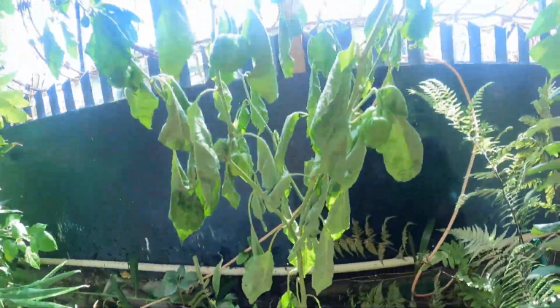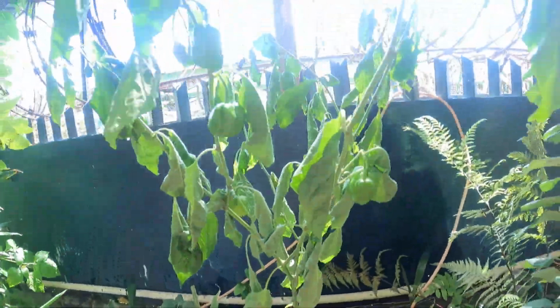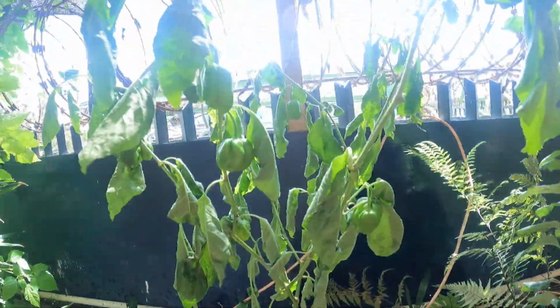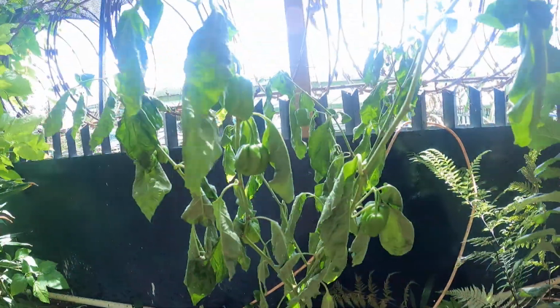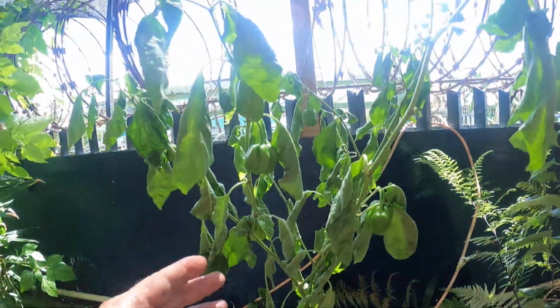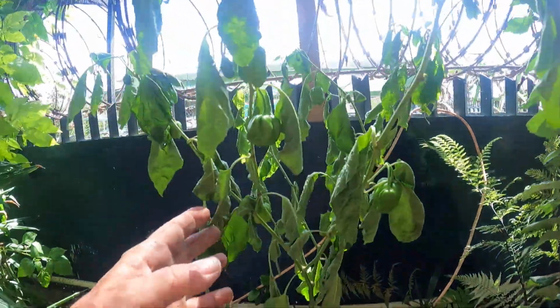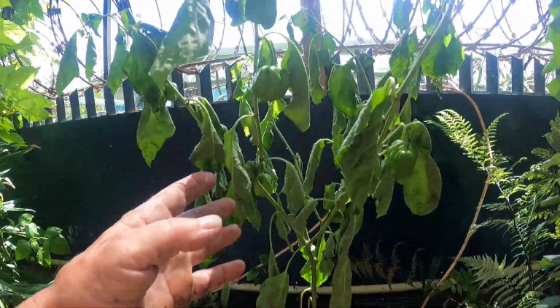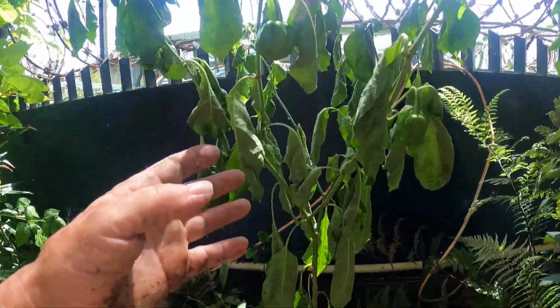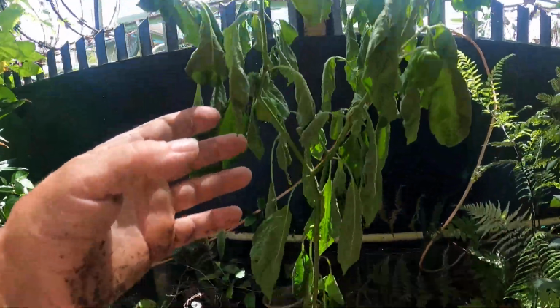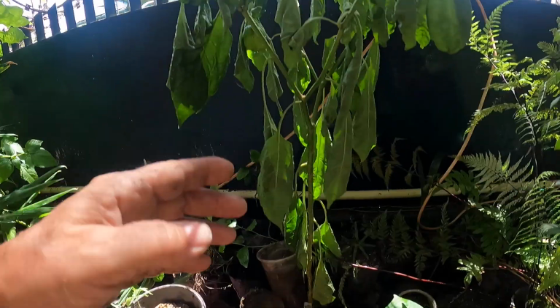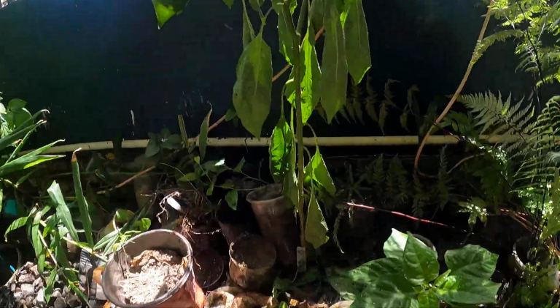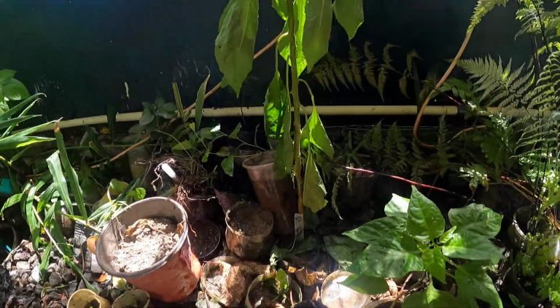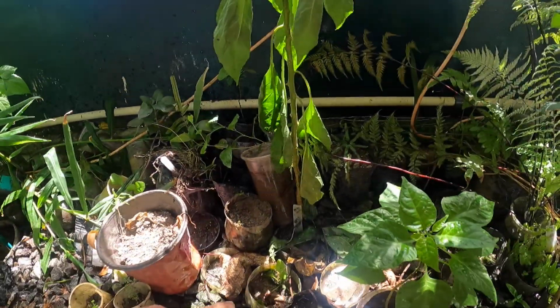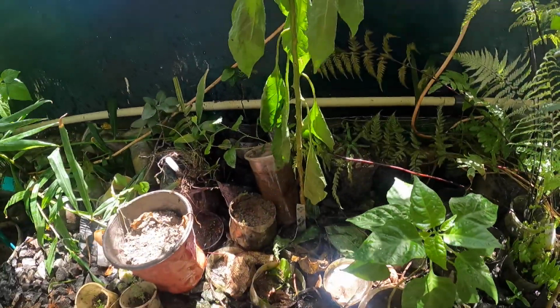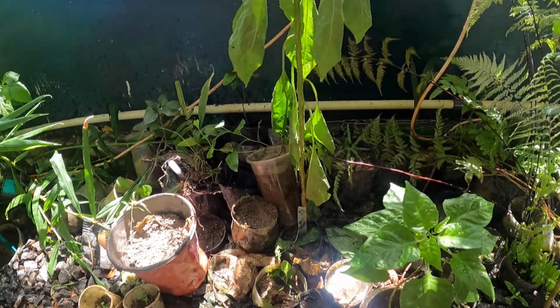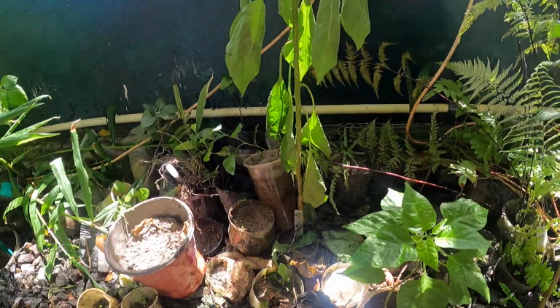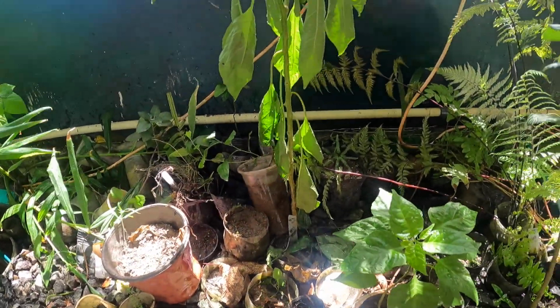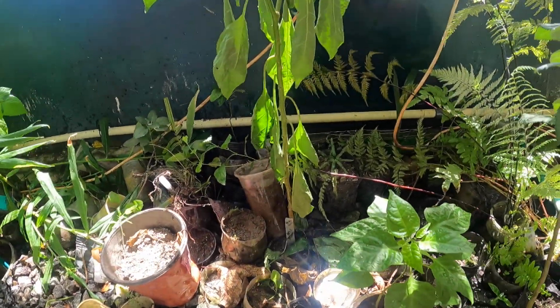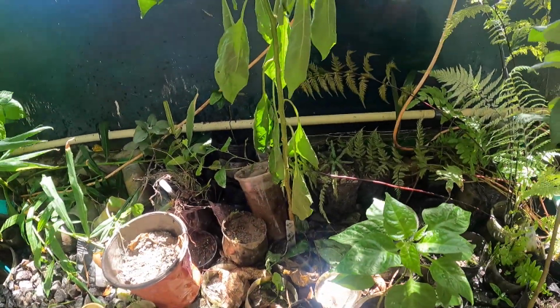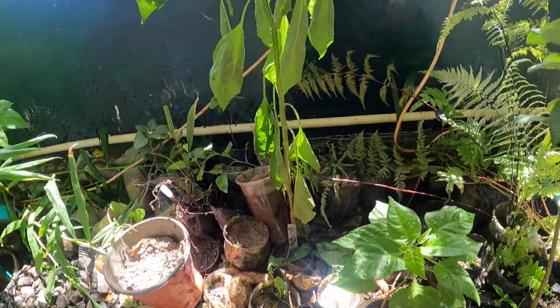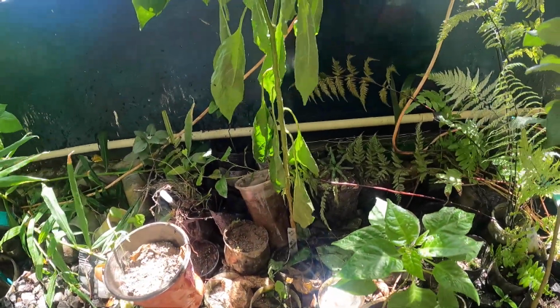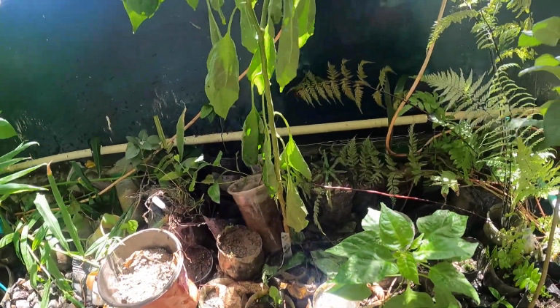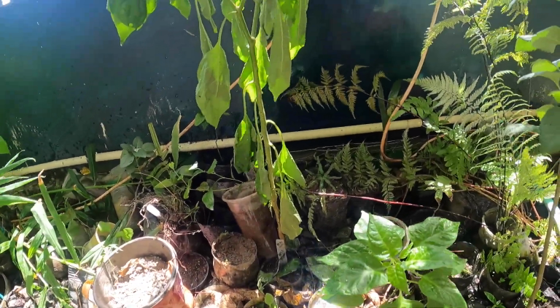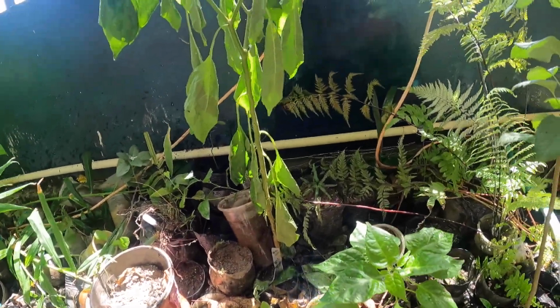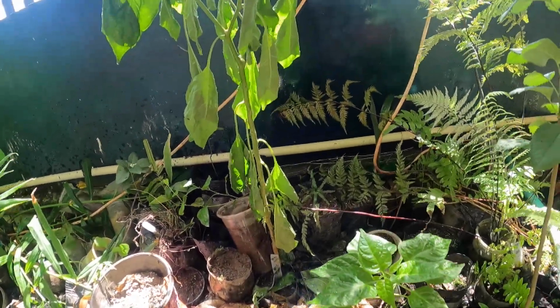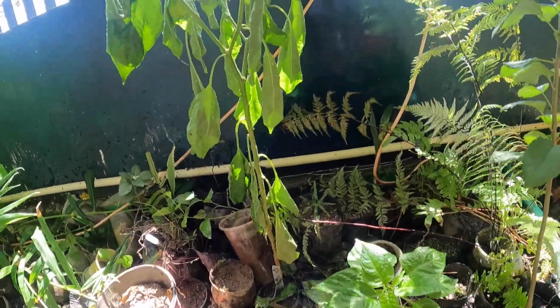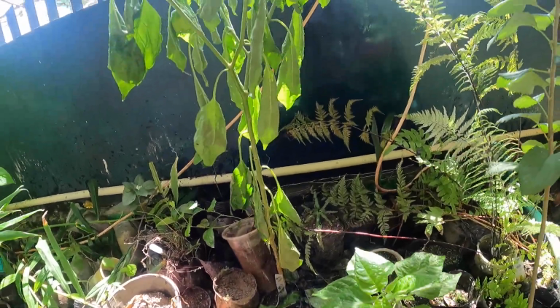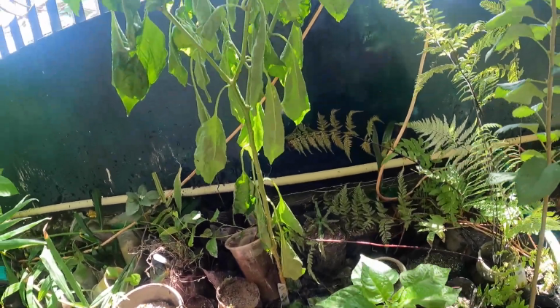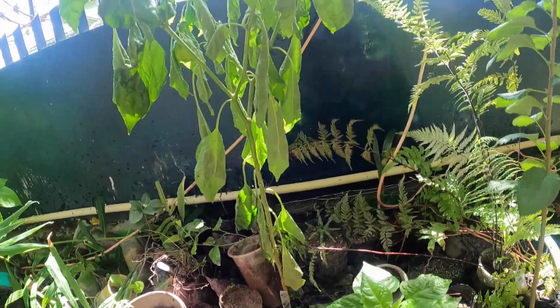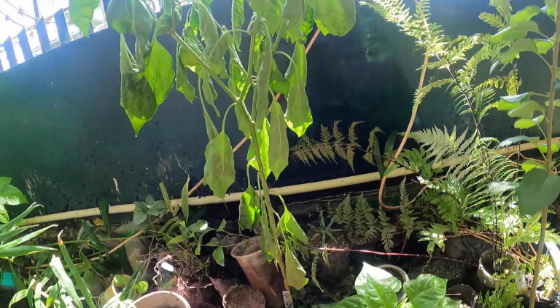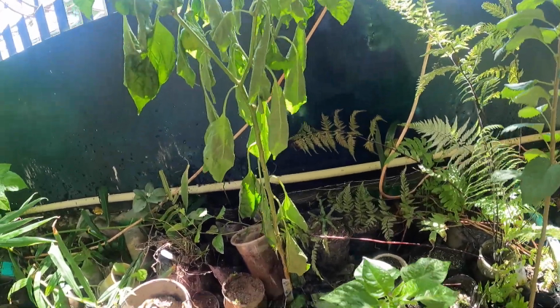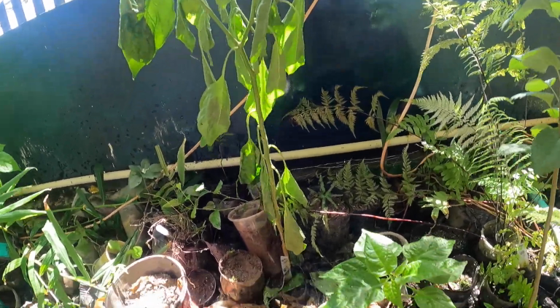Look at this plant — it's dying already, just from there not being water in here. Look now.